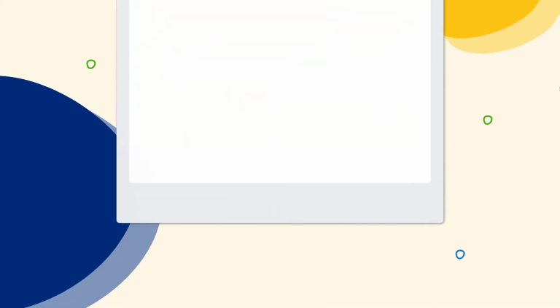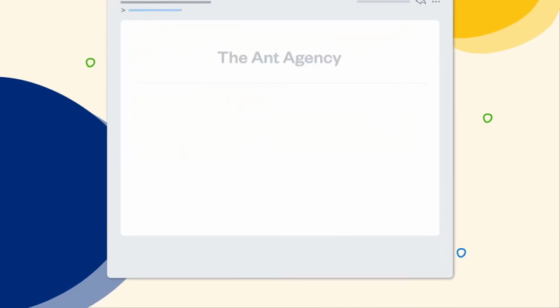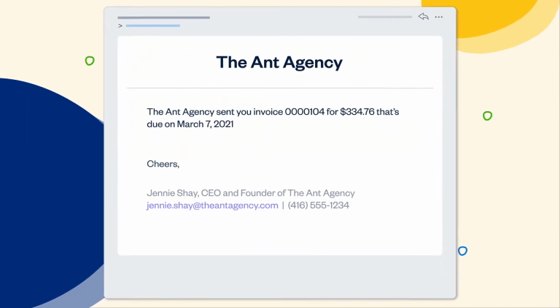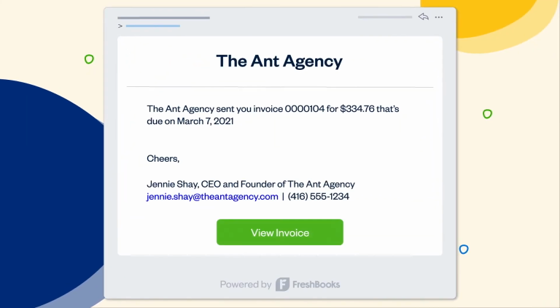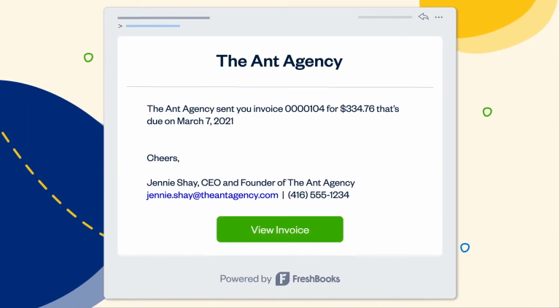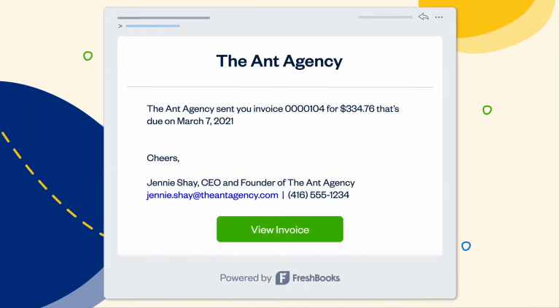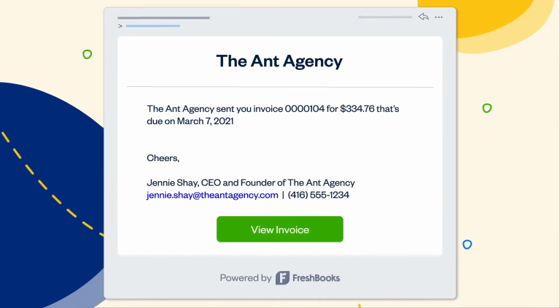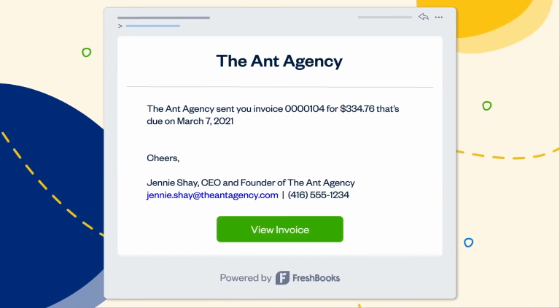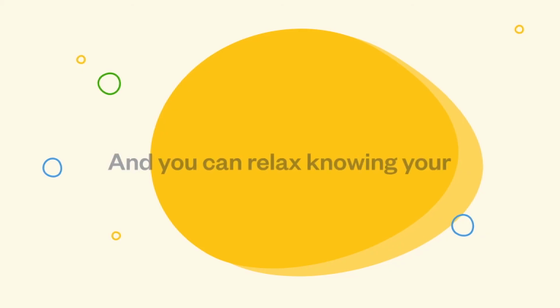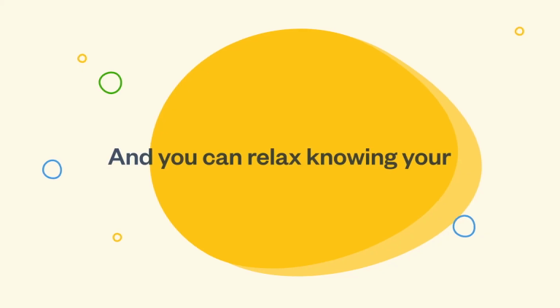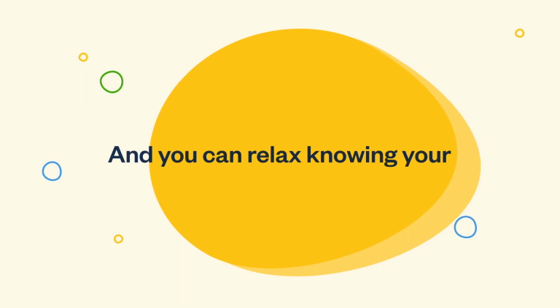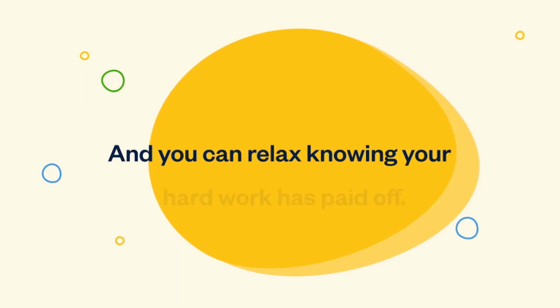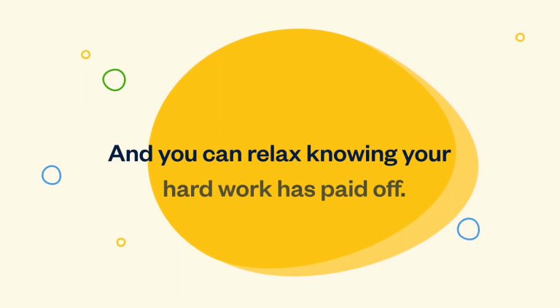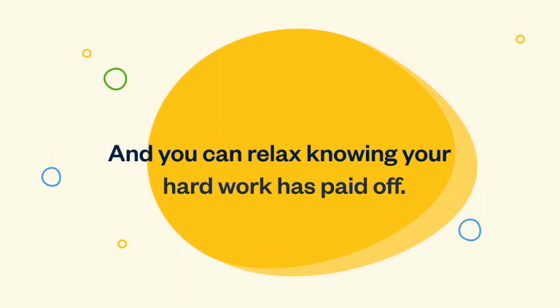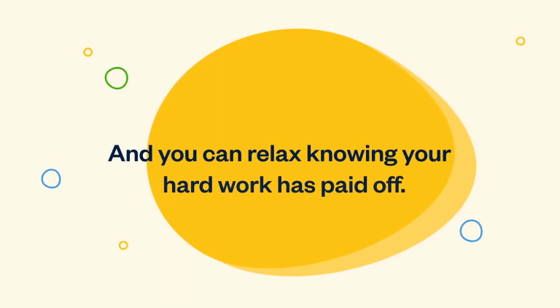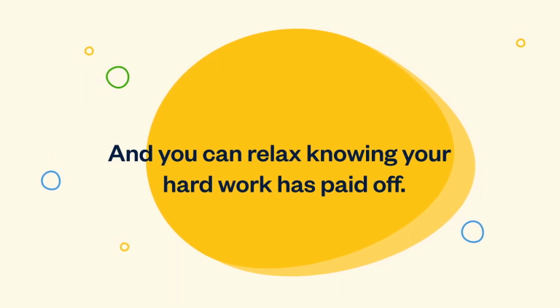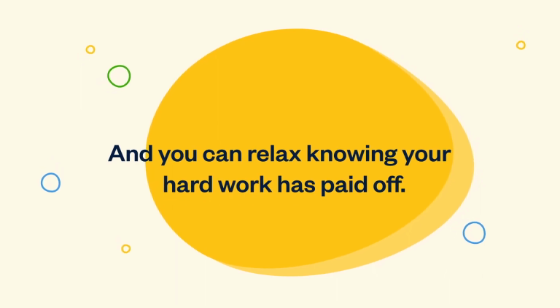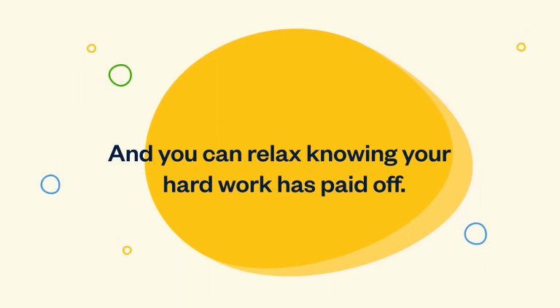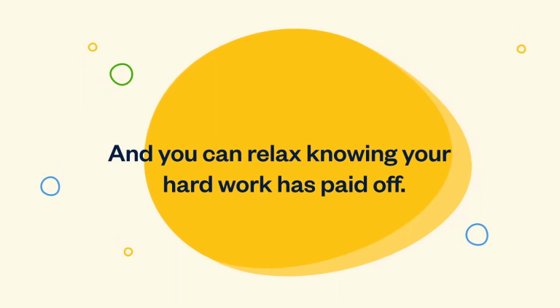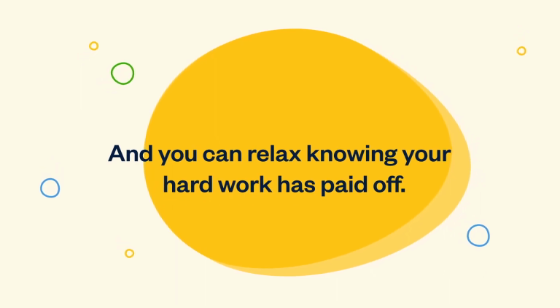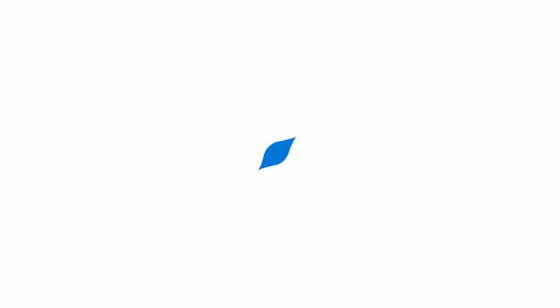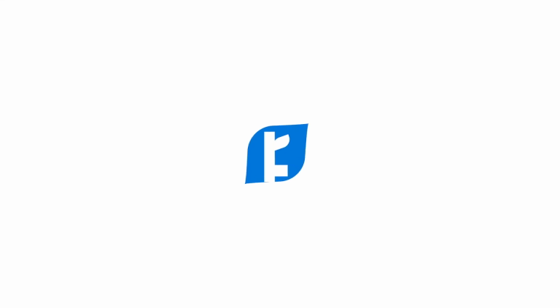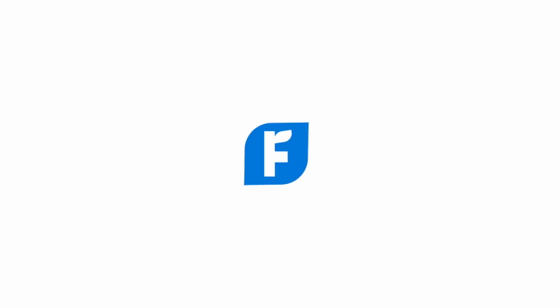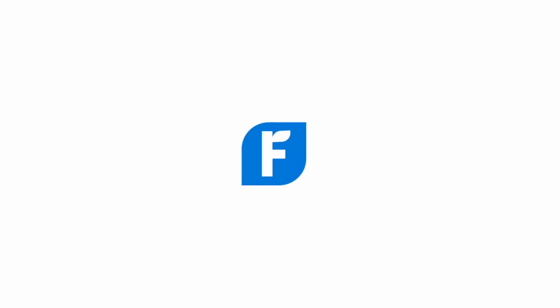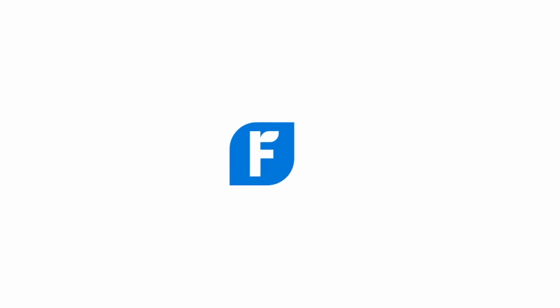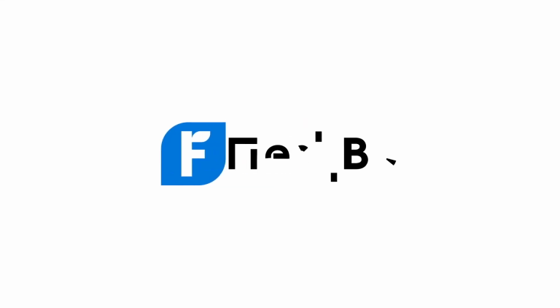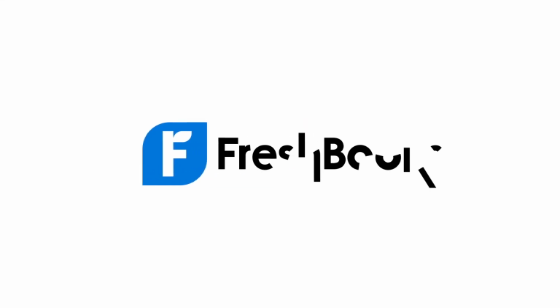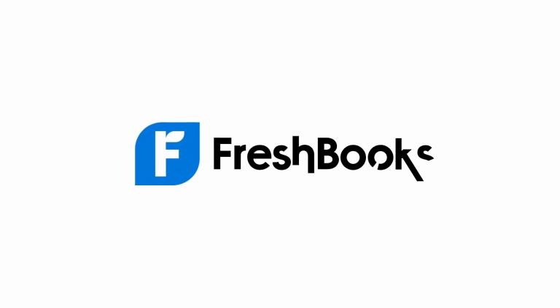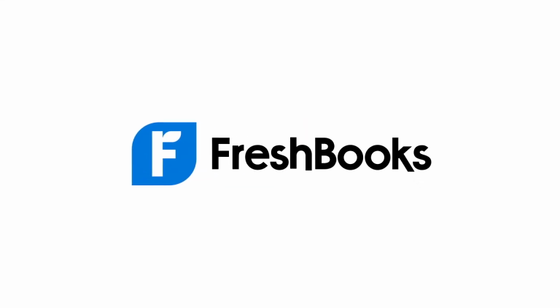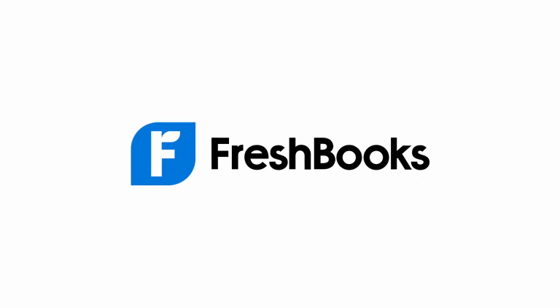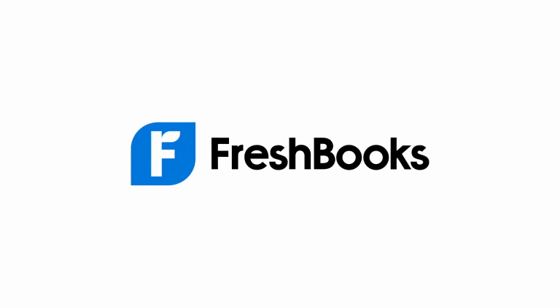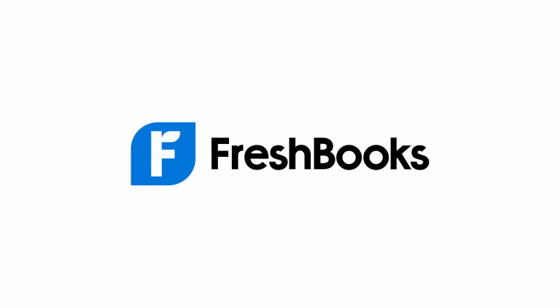Clients can pay directly from their email, and you can relax knowing your hard work has paid off. FreshBooks — accounting software built for owners.